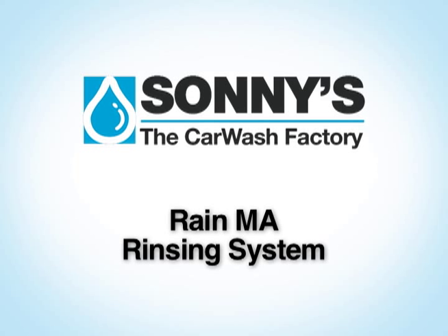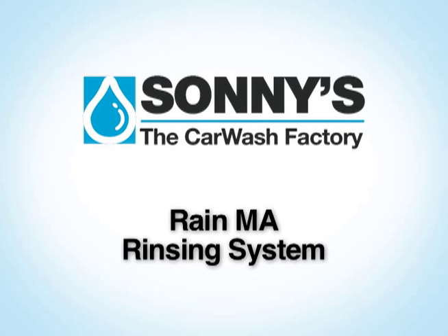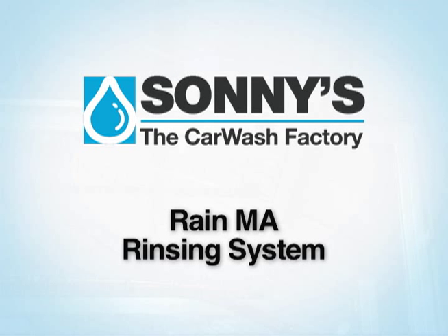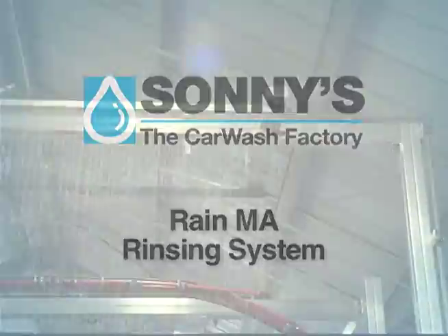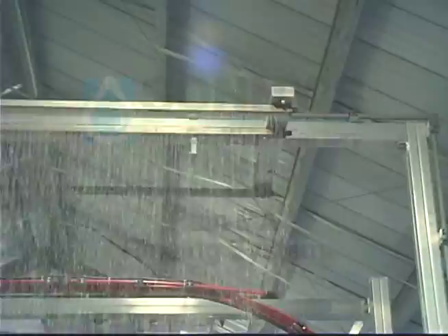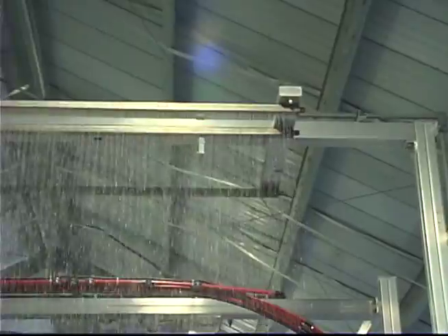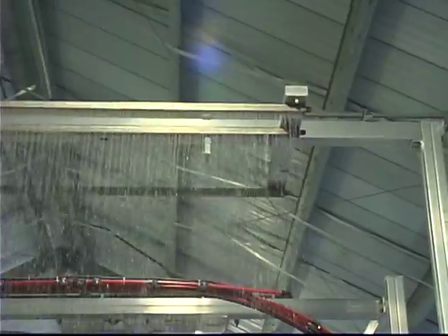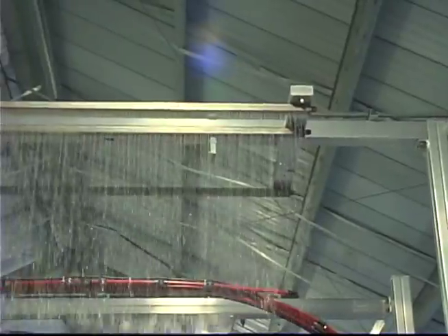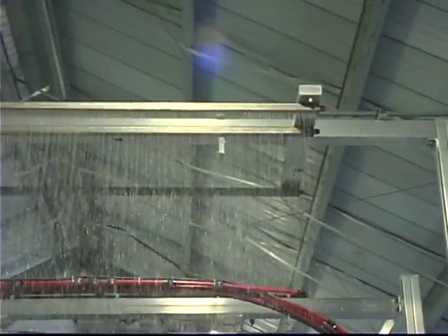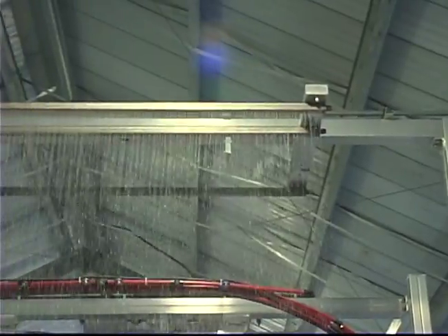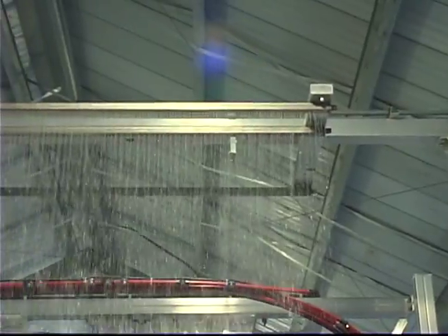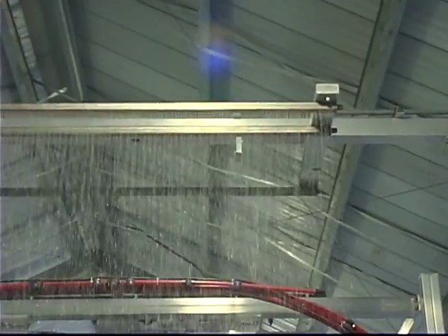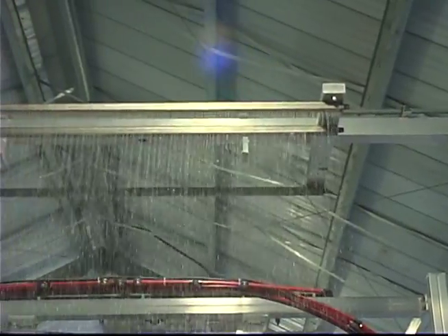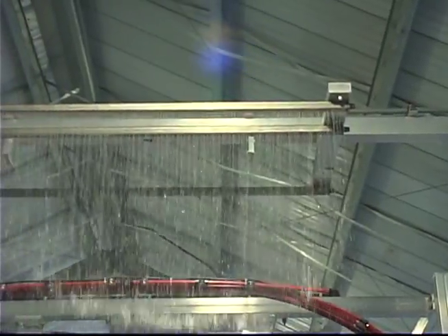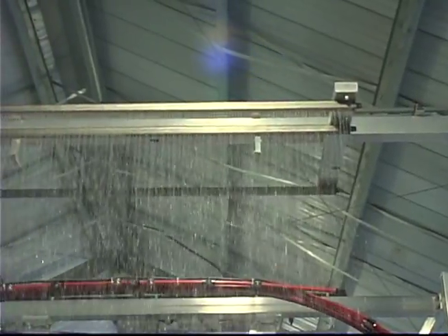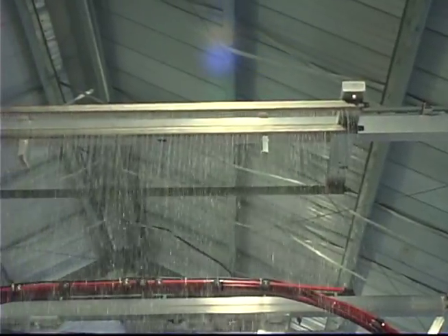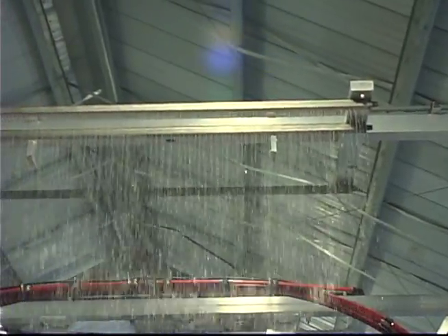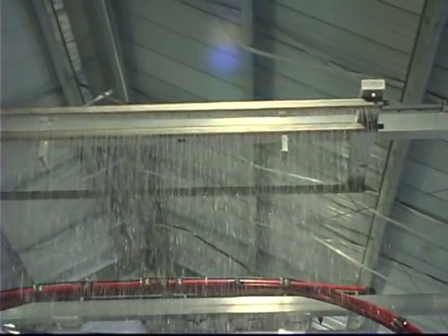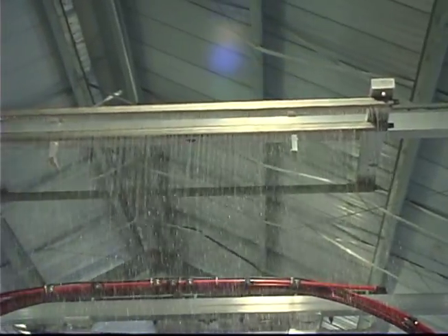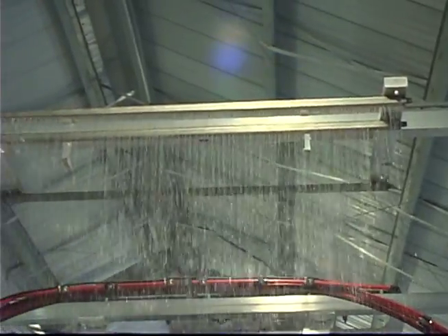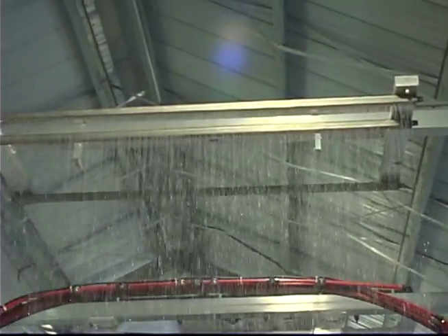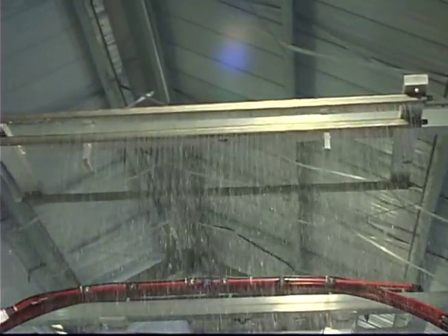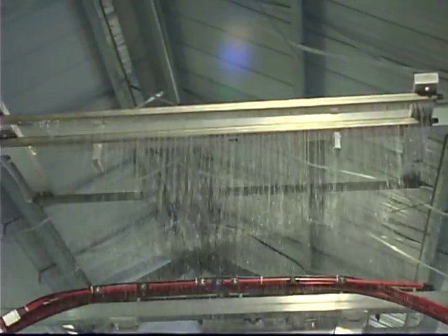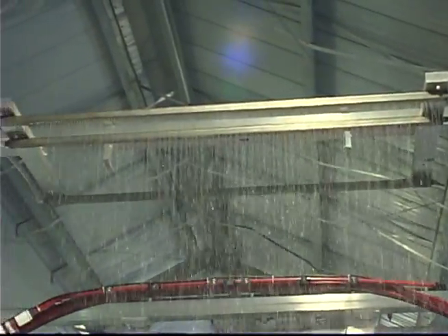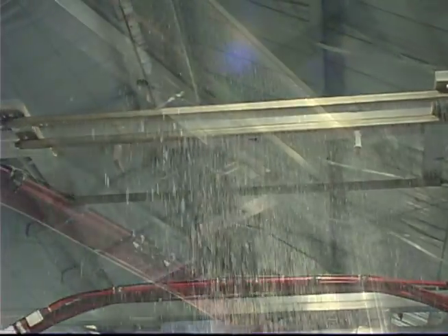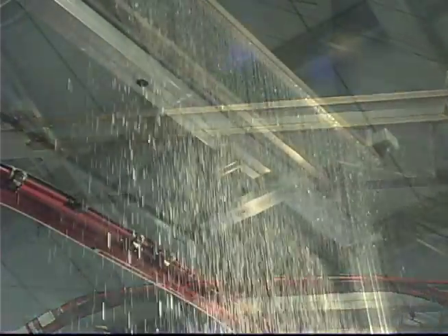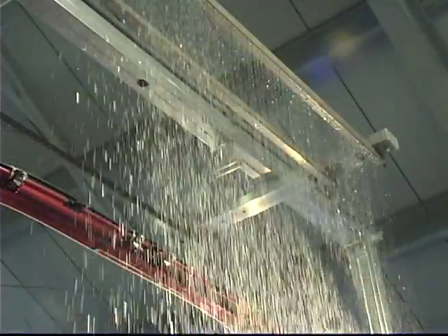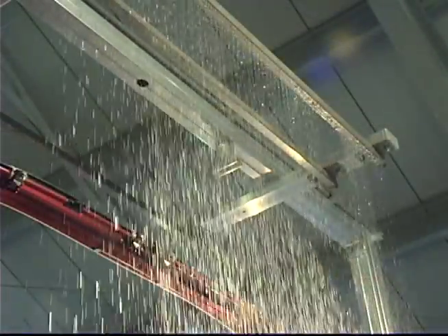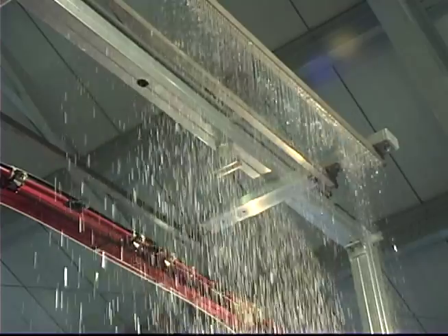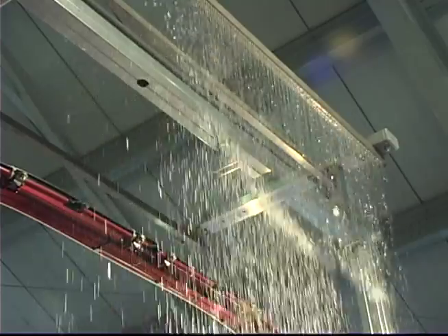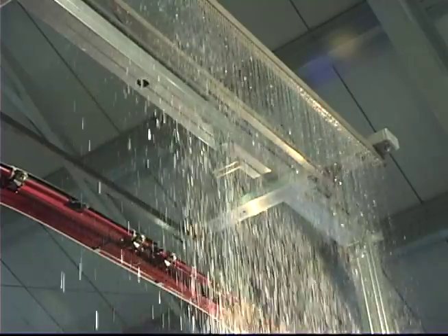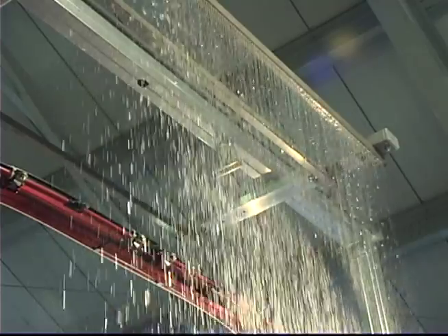Improved vehicle rinsing, waxing, and drying with Sunny's customer-appealing rain arches.